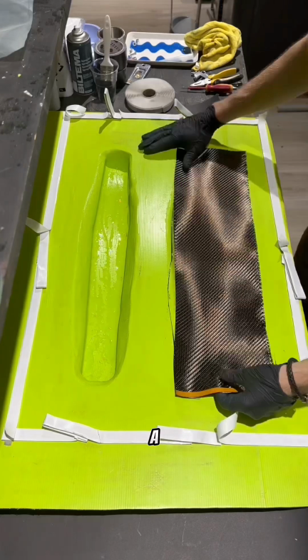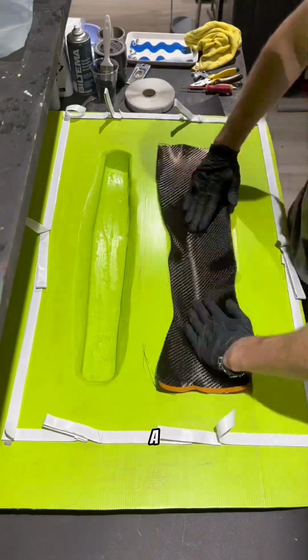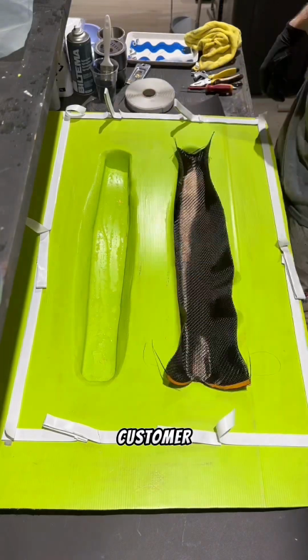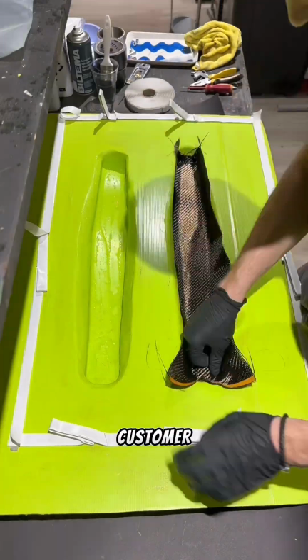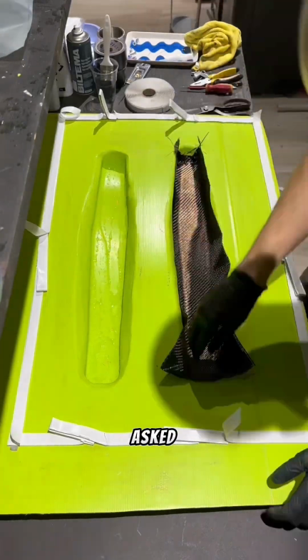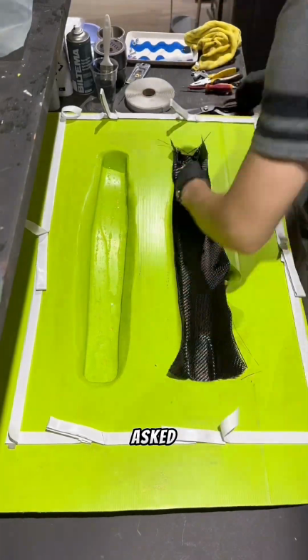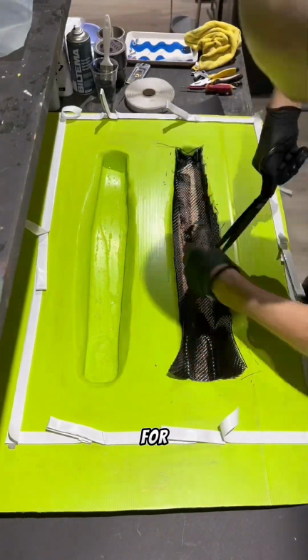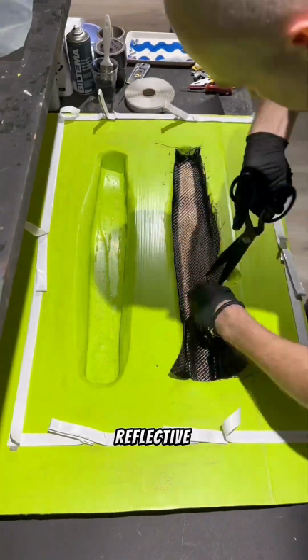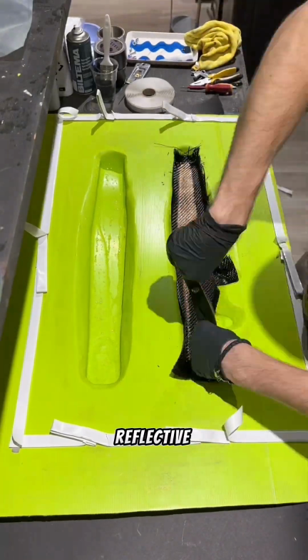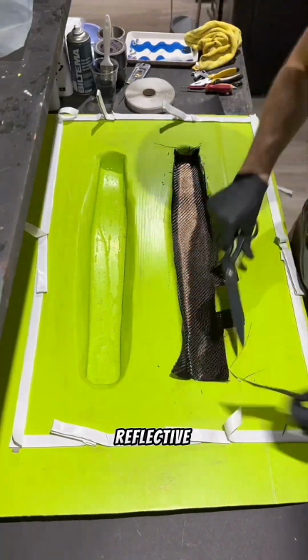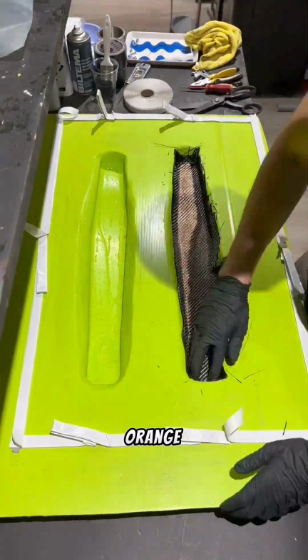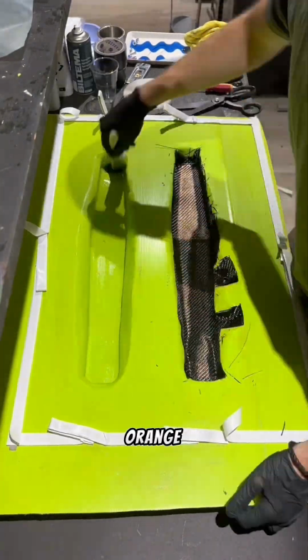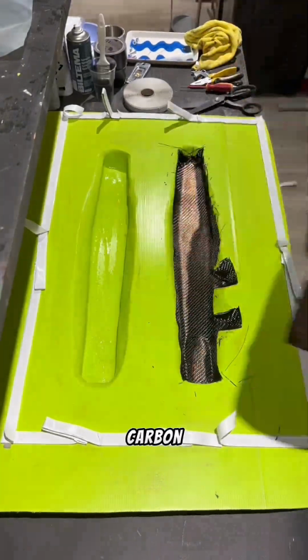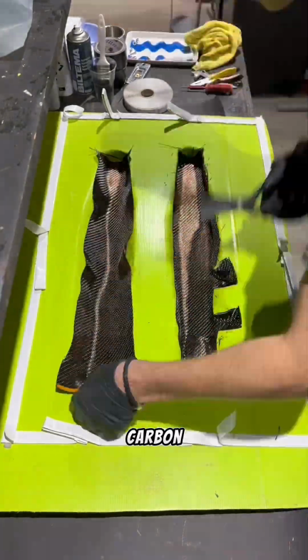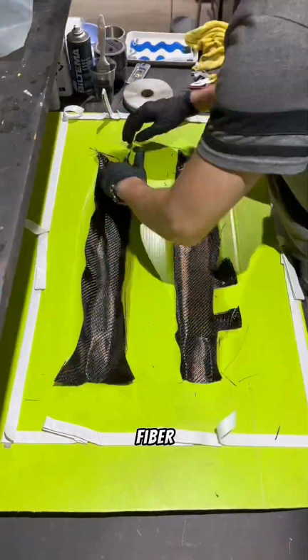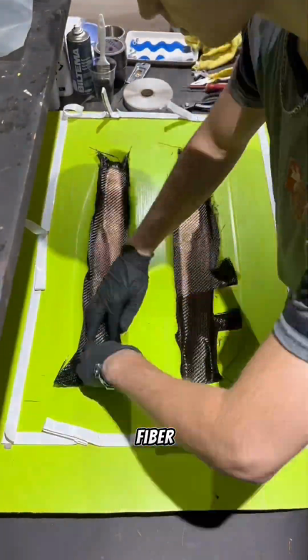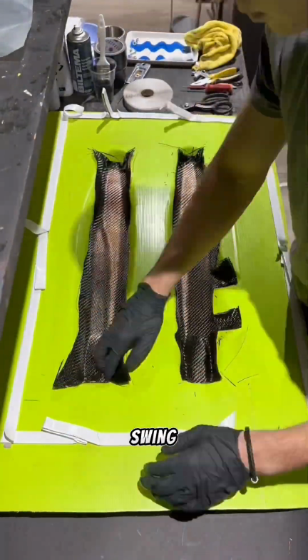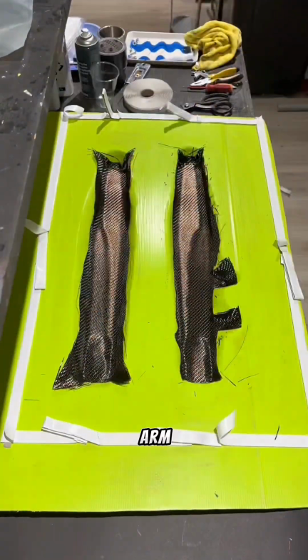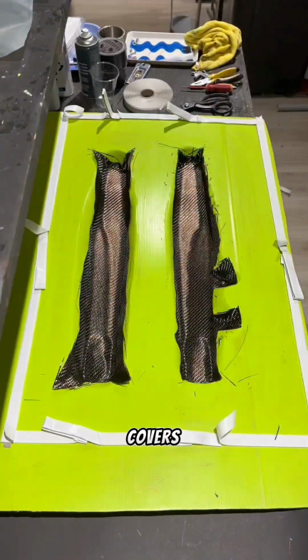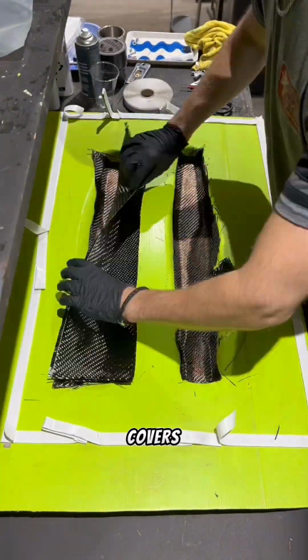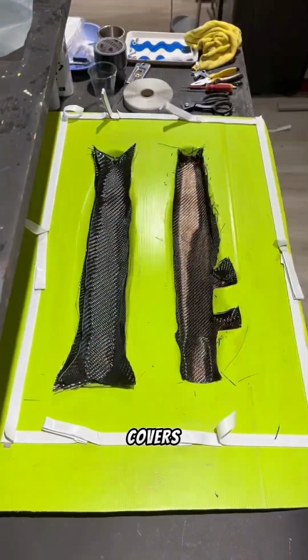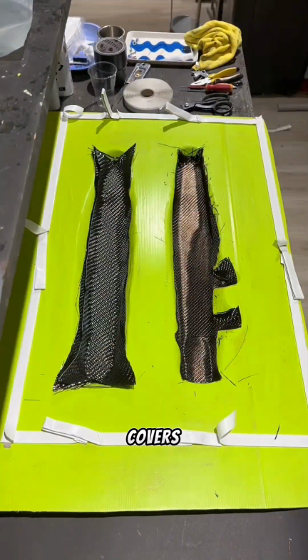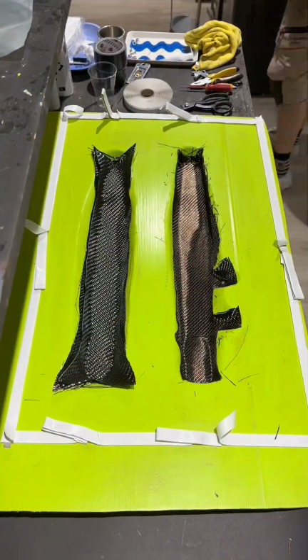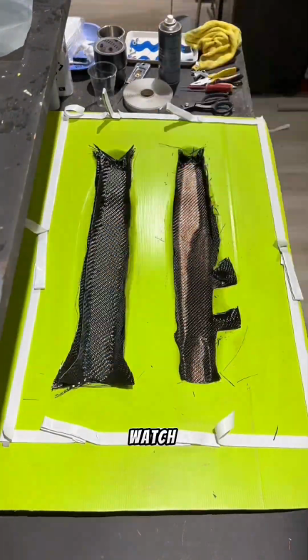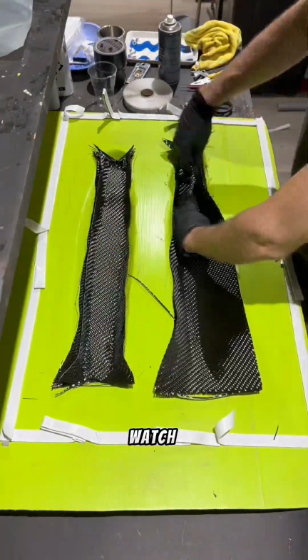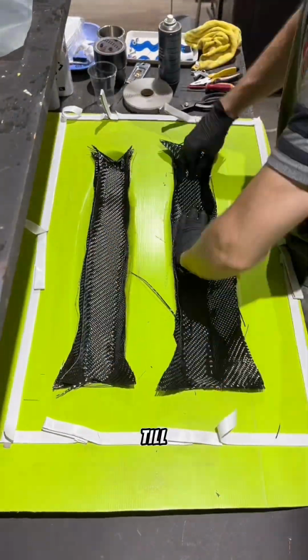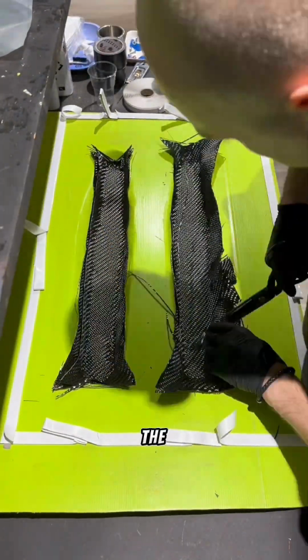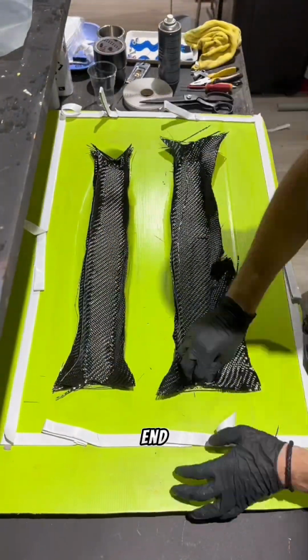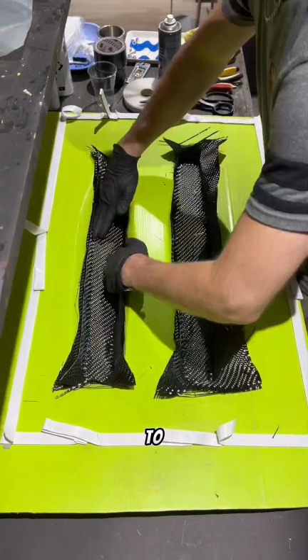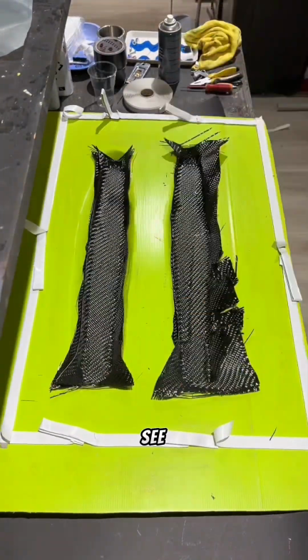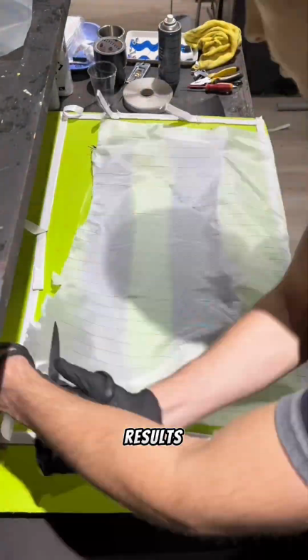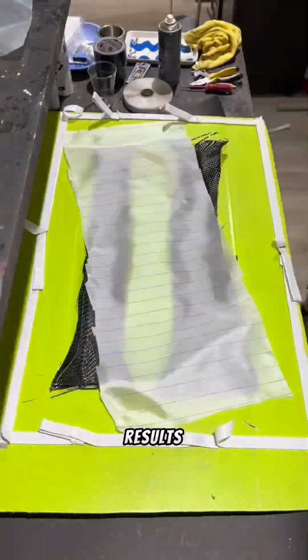A customer asked for reflective orange carbon fiber swing arm covers. Watch till the end to see the results.